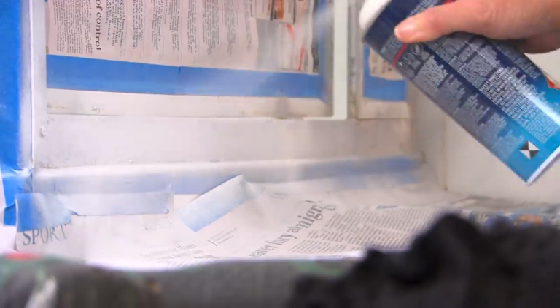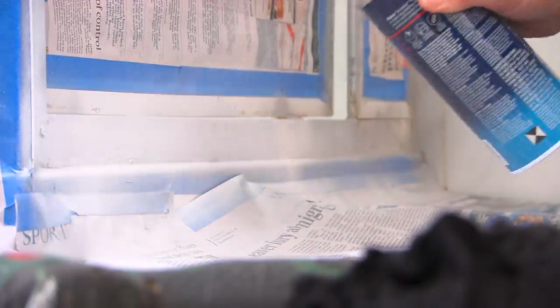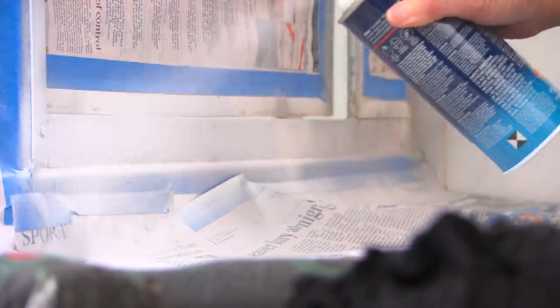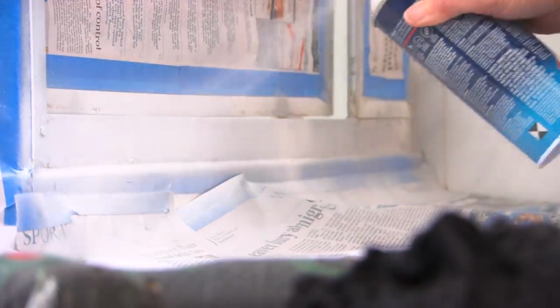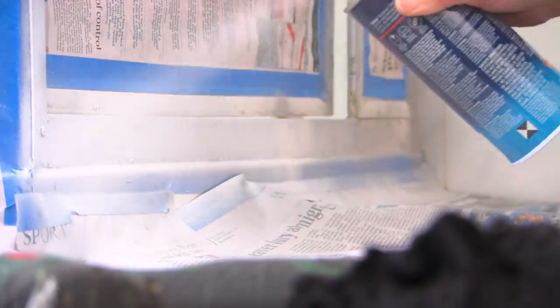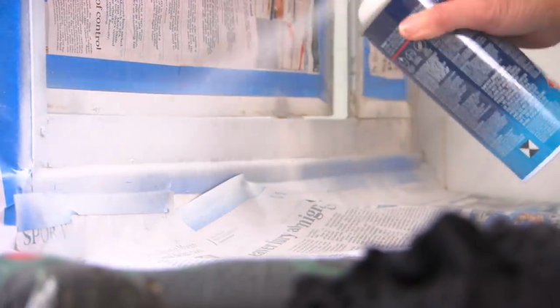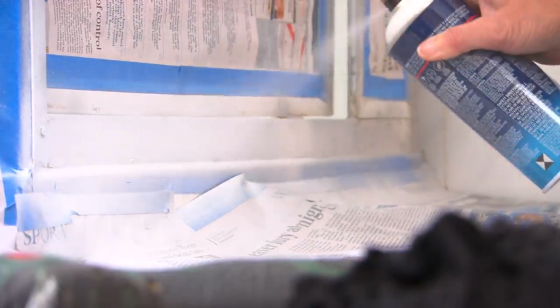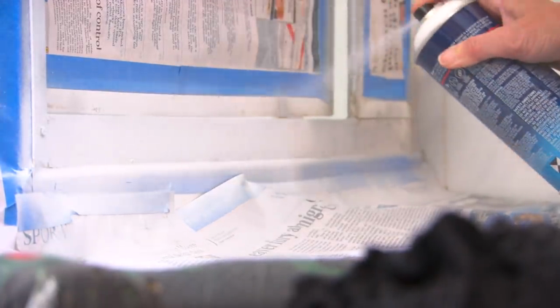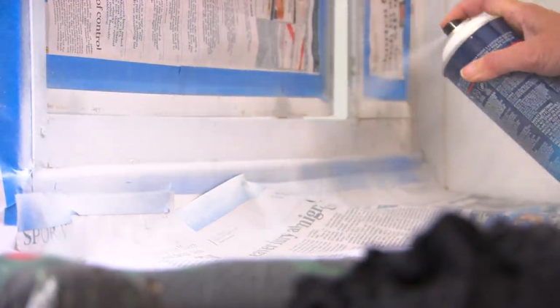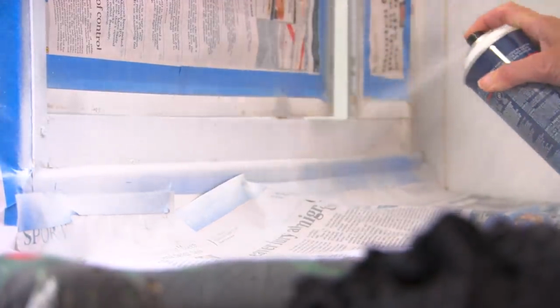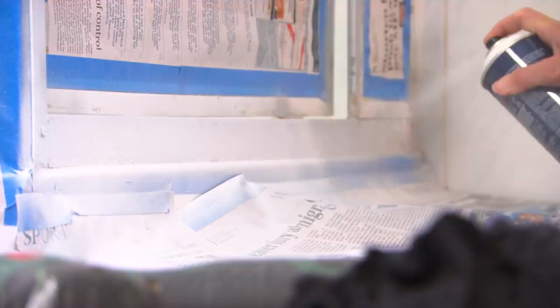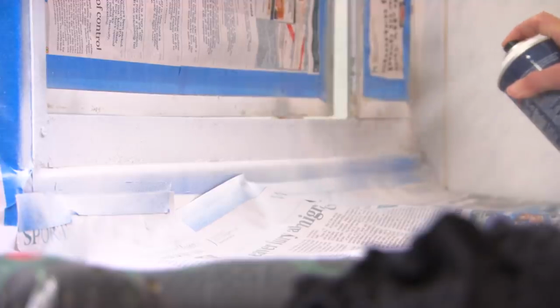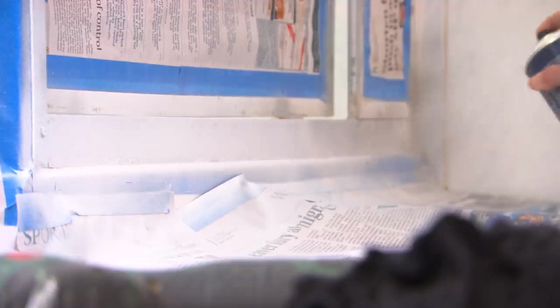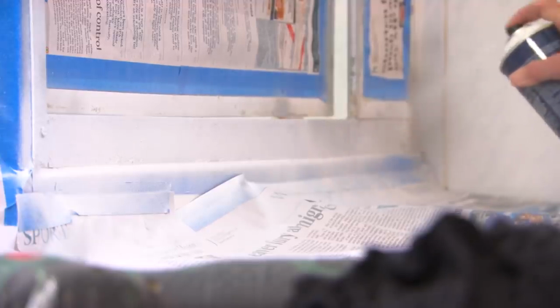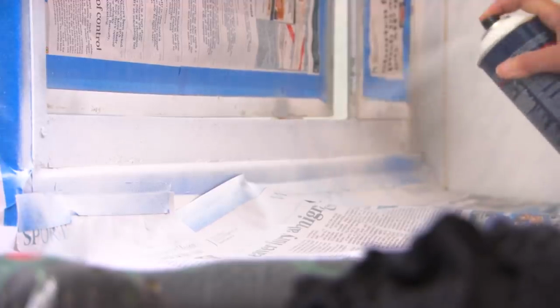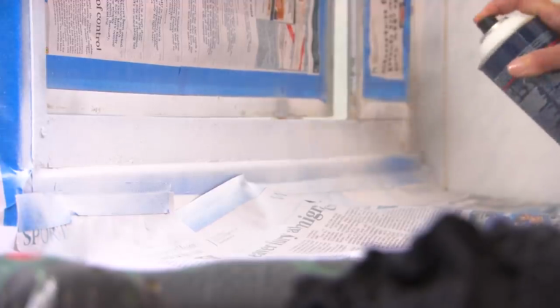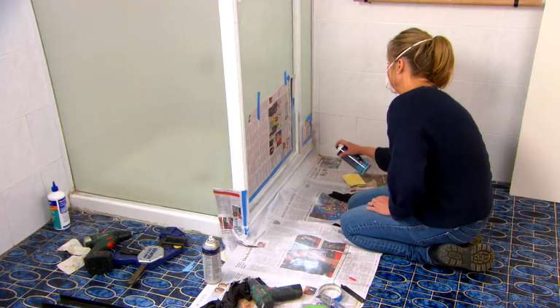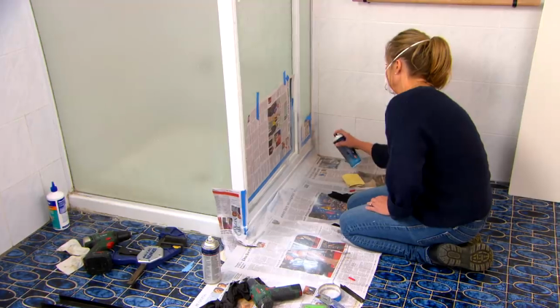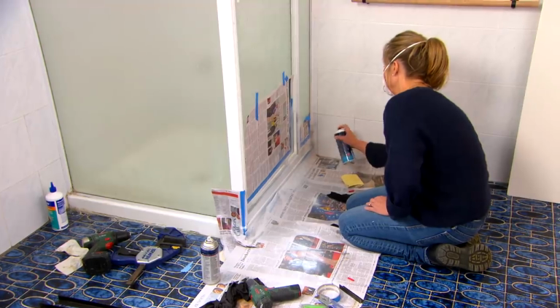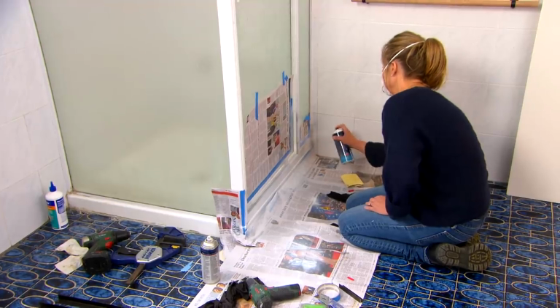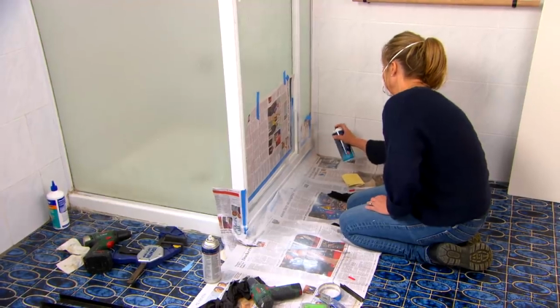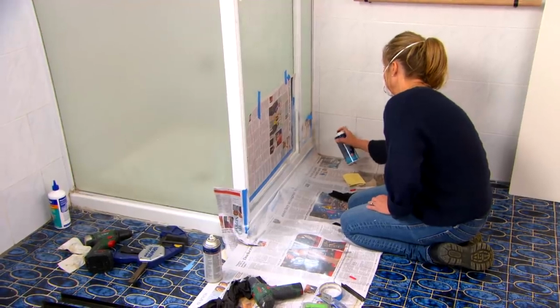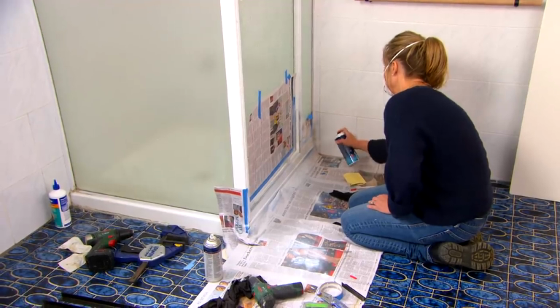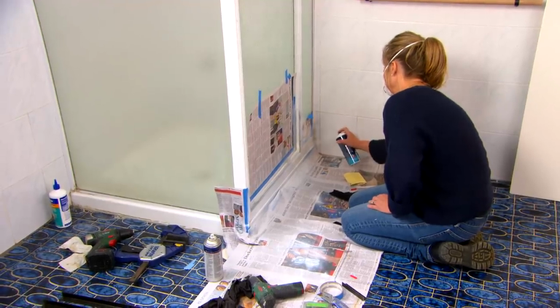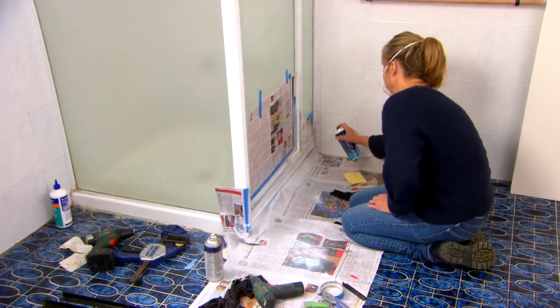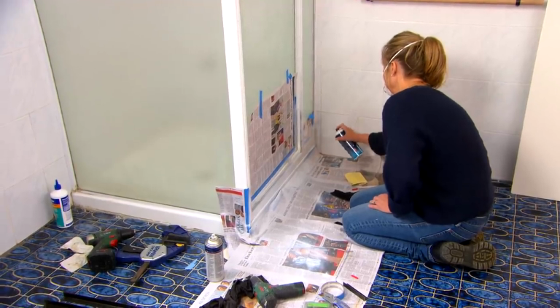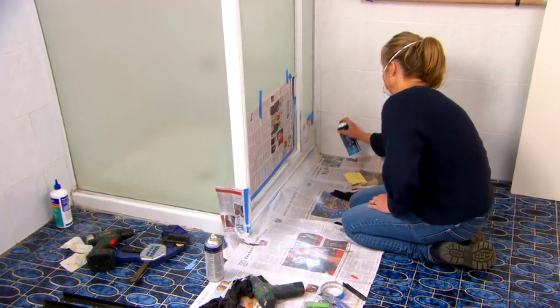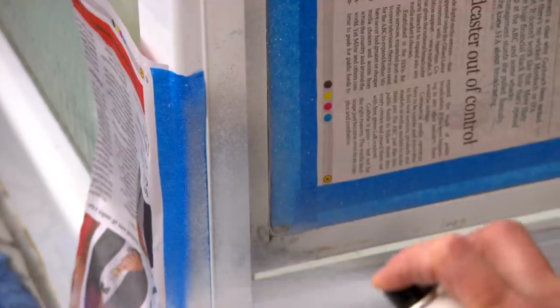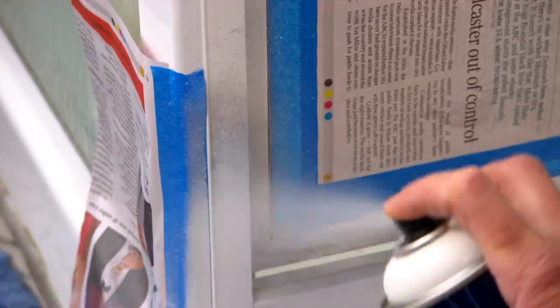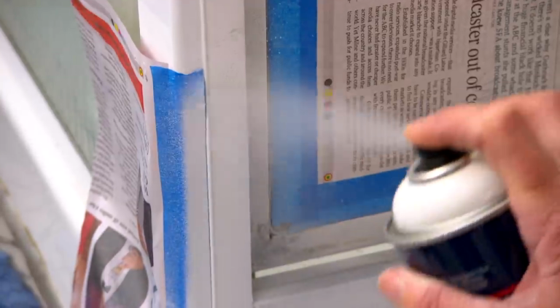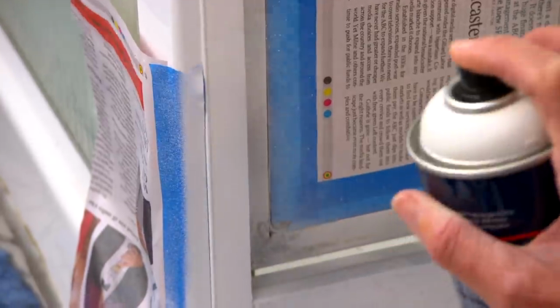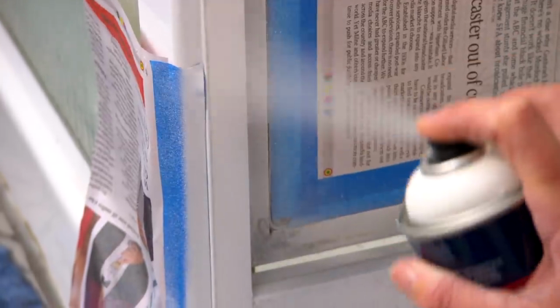We can't afford to replace the shower screen, but I'm going to touch up the frame with paint. It's essential to use a metal primer so the top coat sticks.